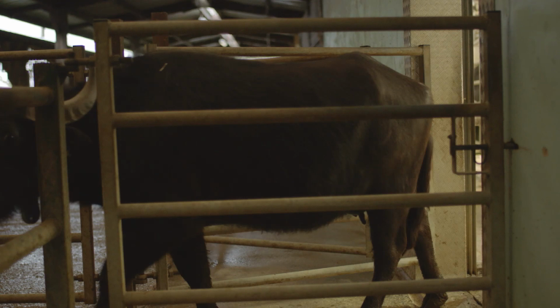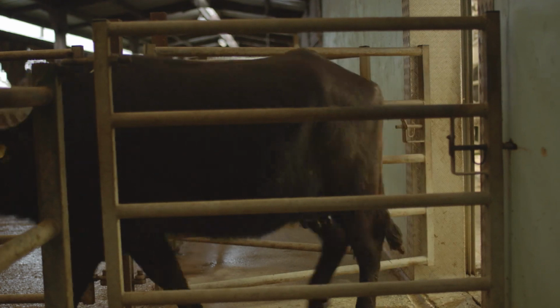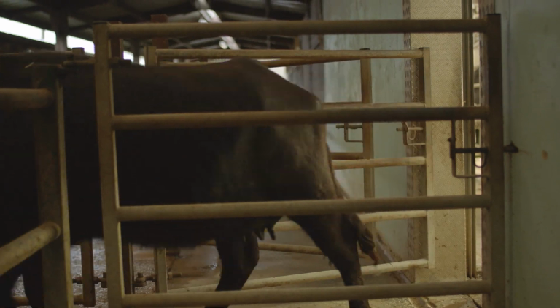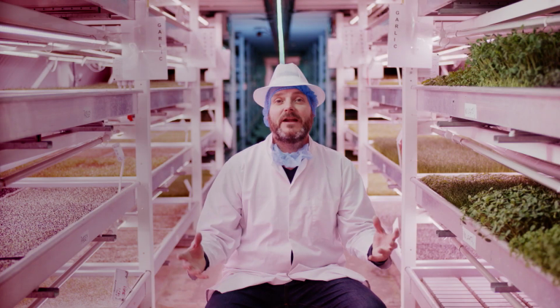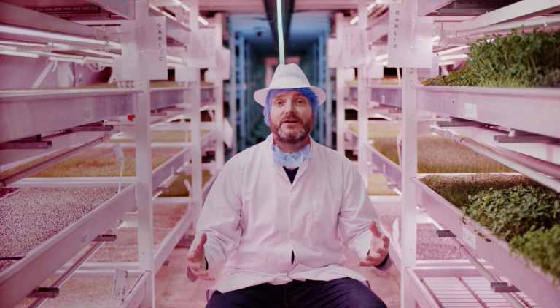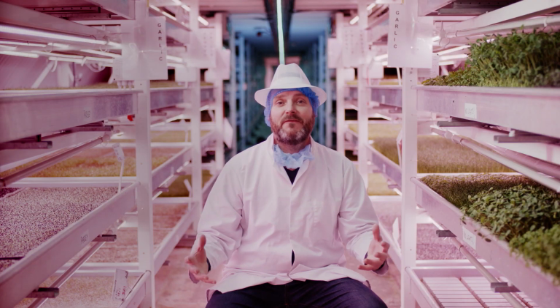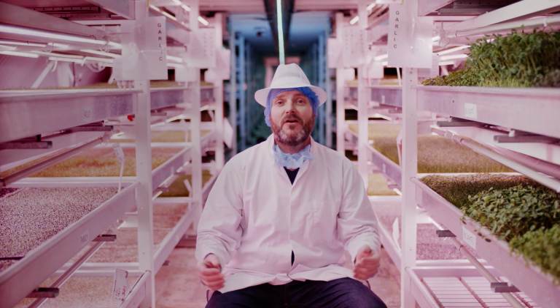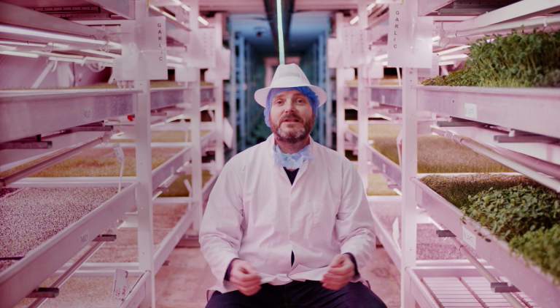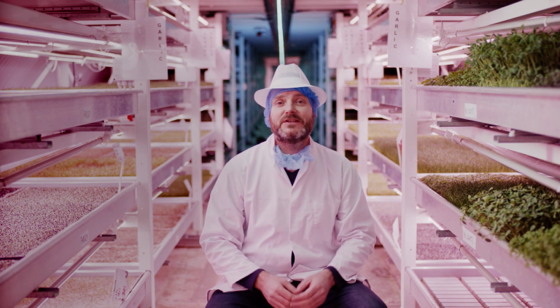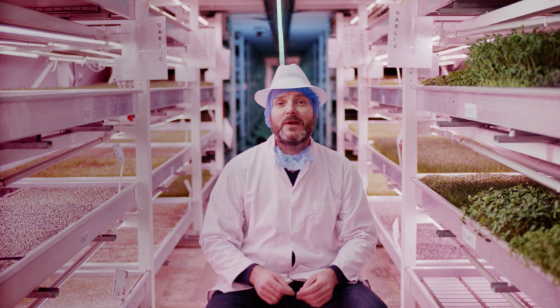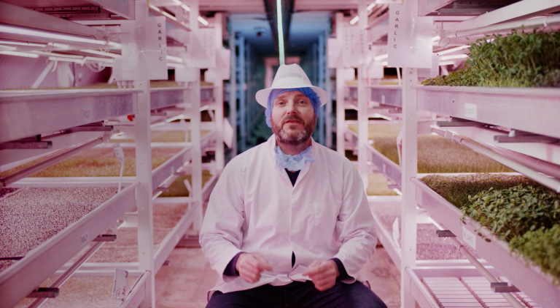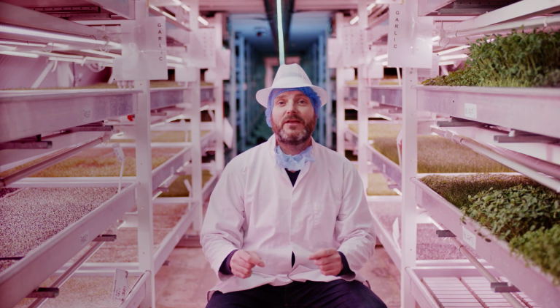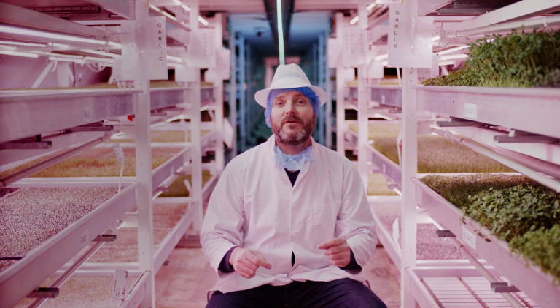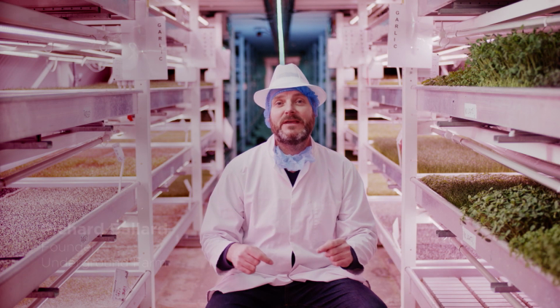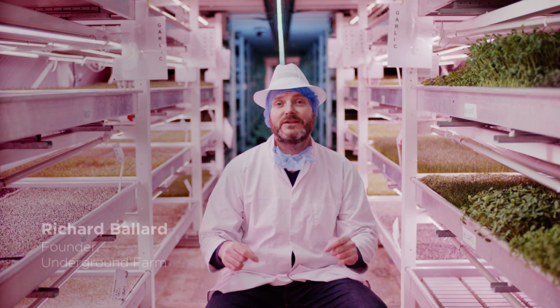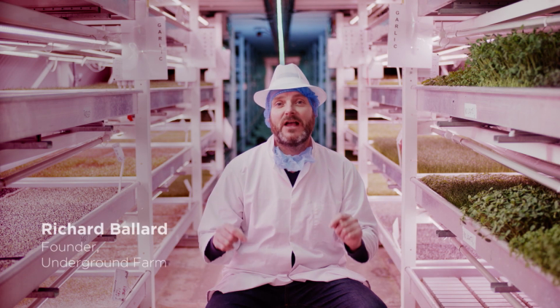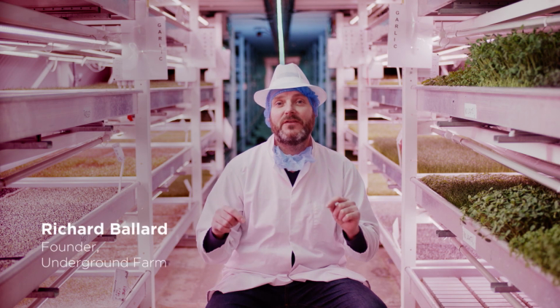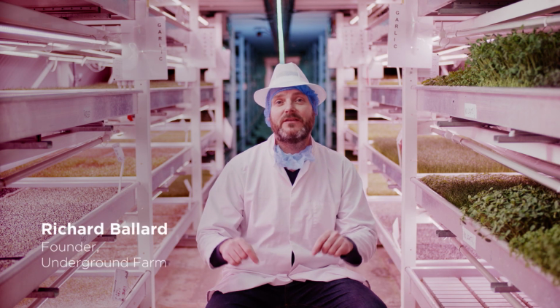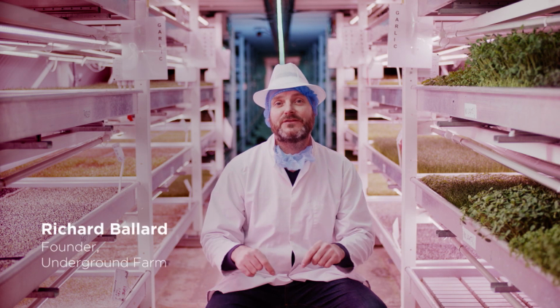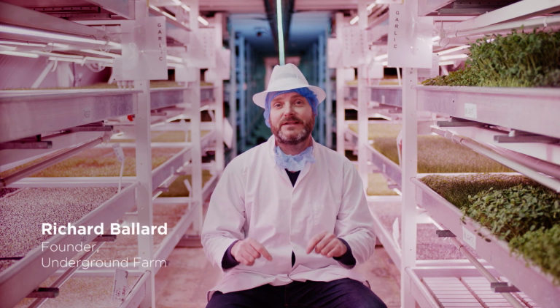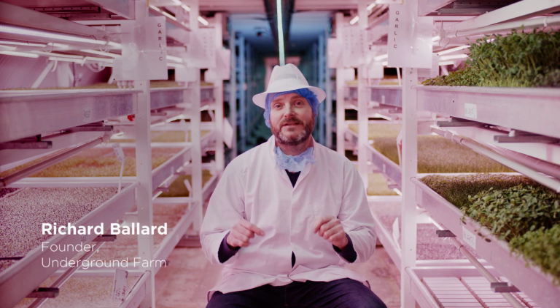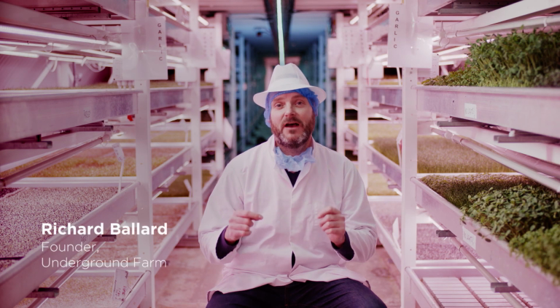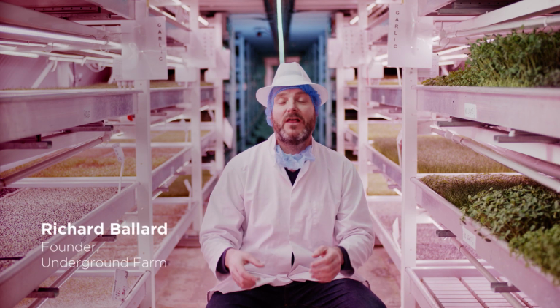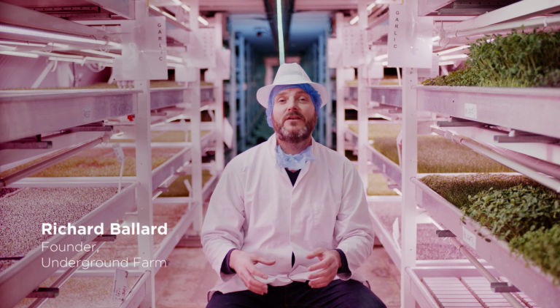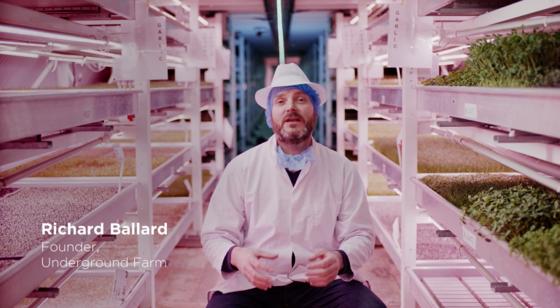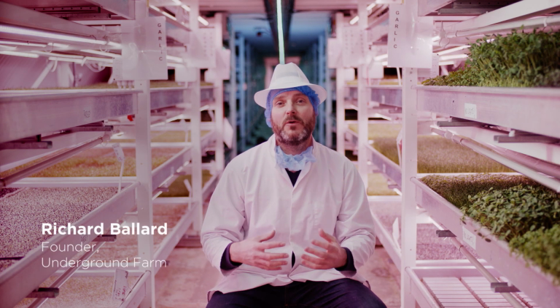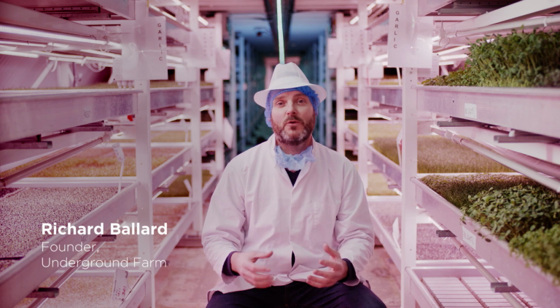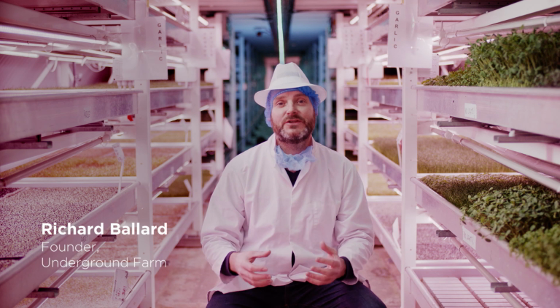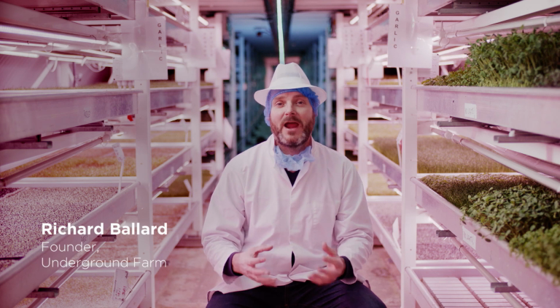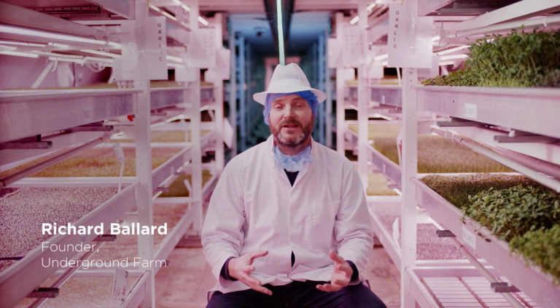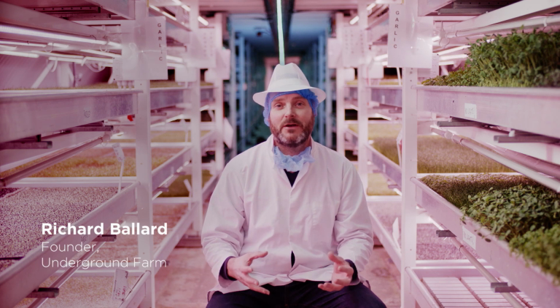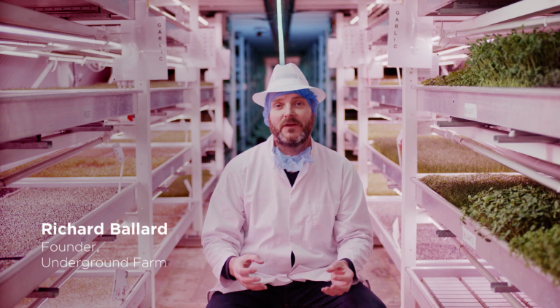Growing Underground is an urban farm. It's situated 33 metres underneath the streets of London in a World War II air raid shelter.